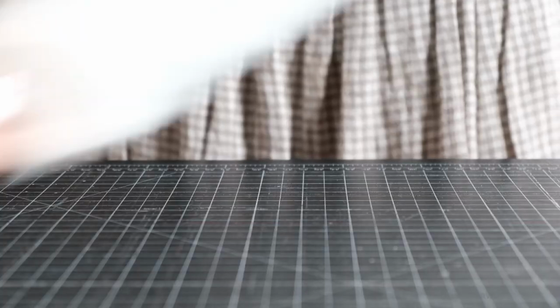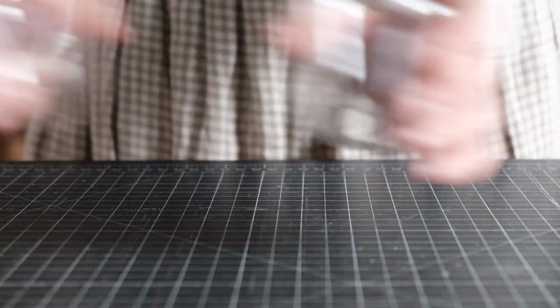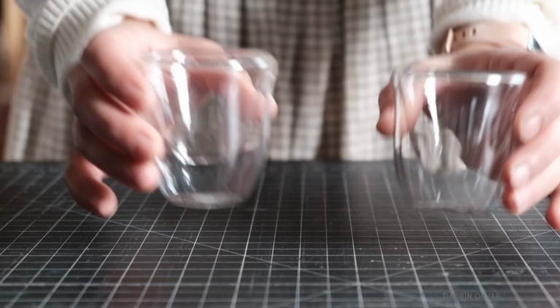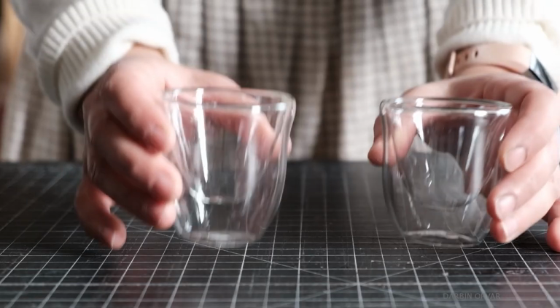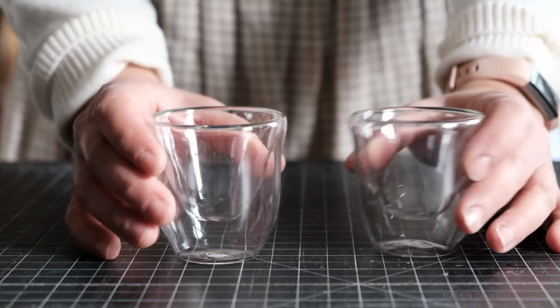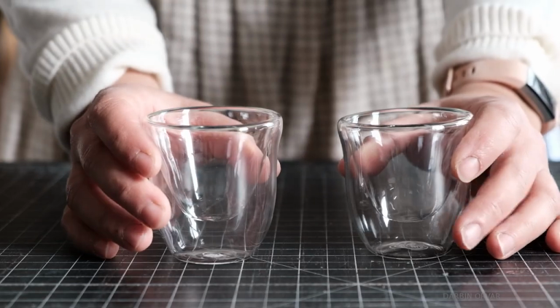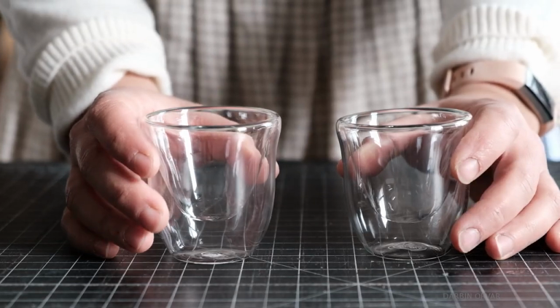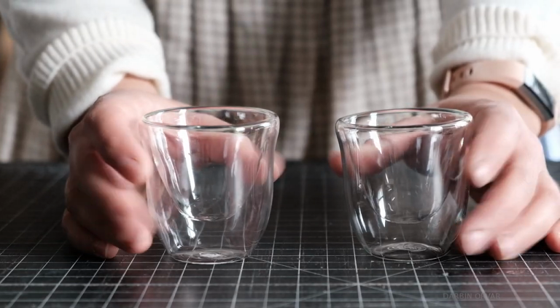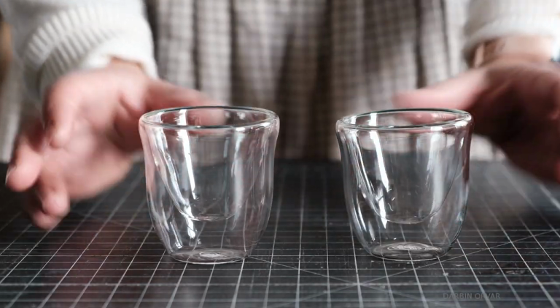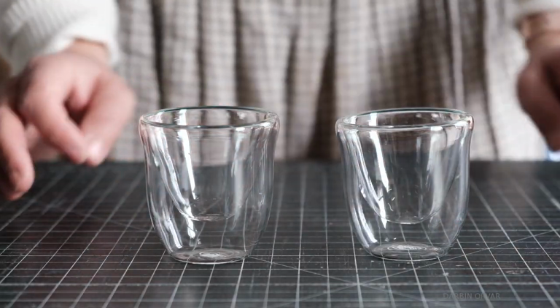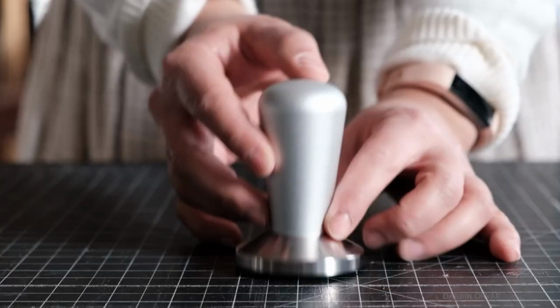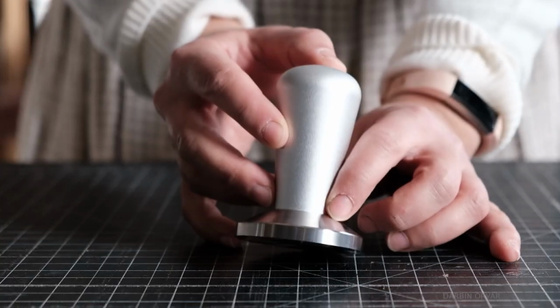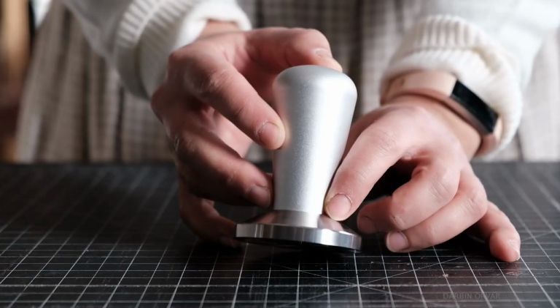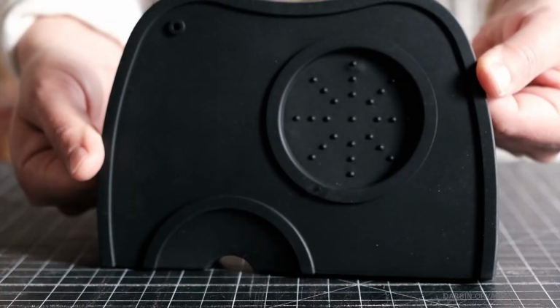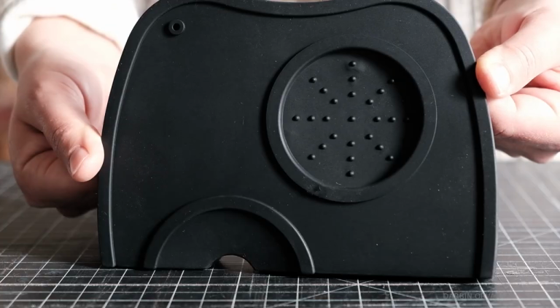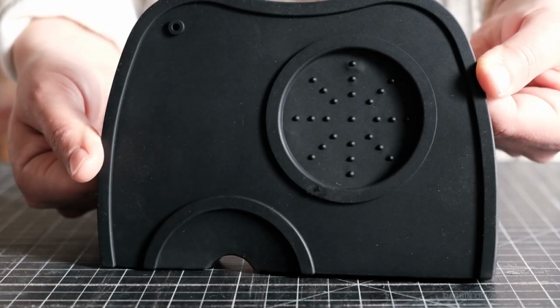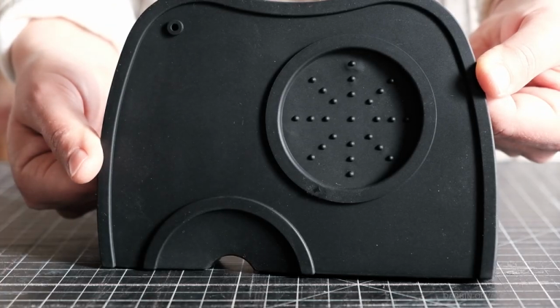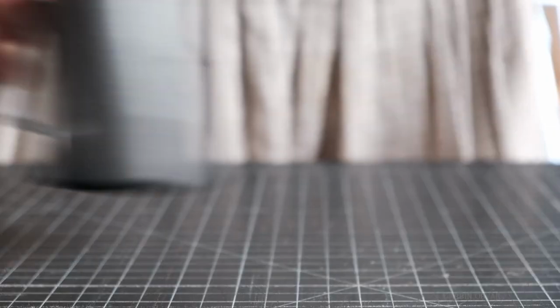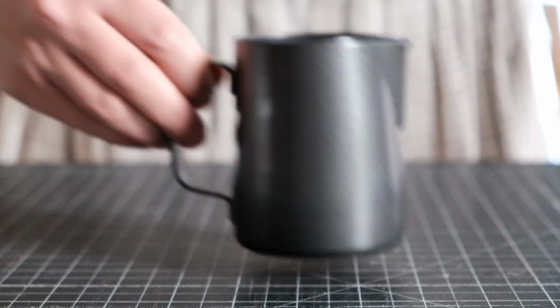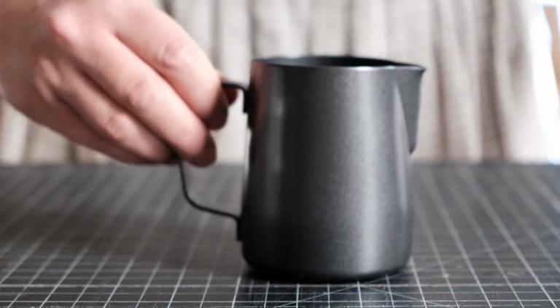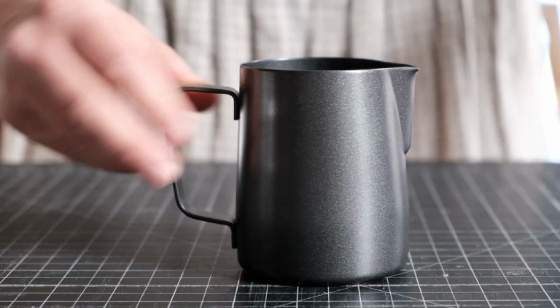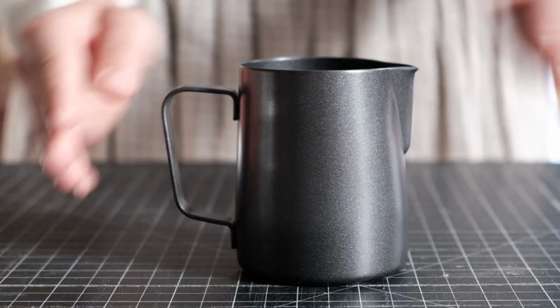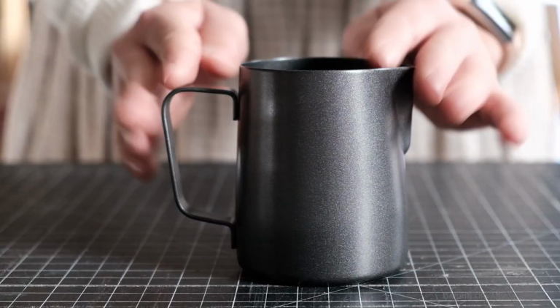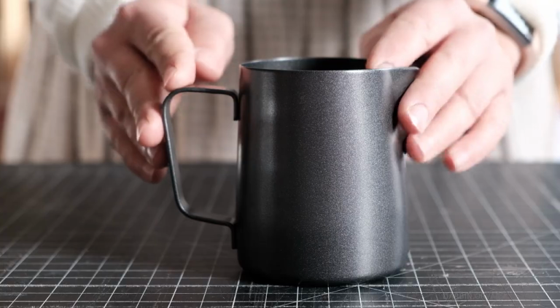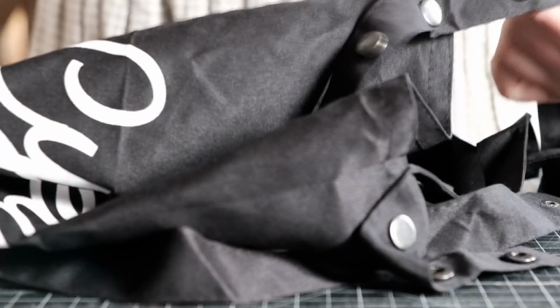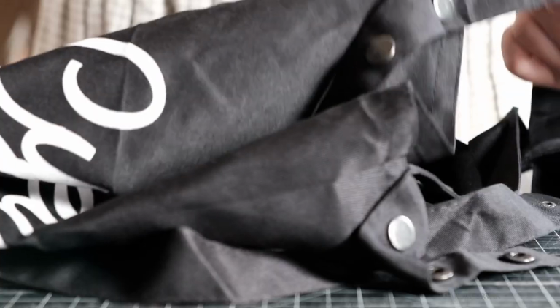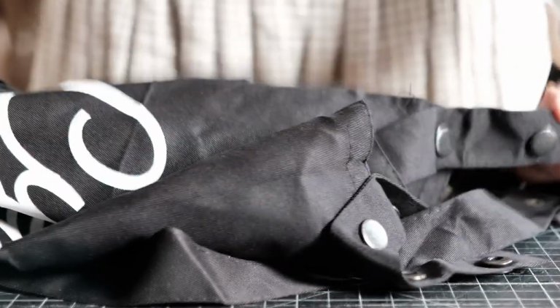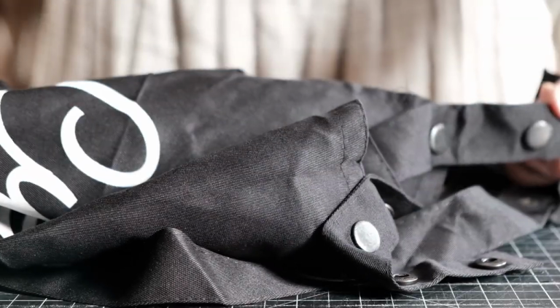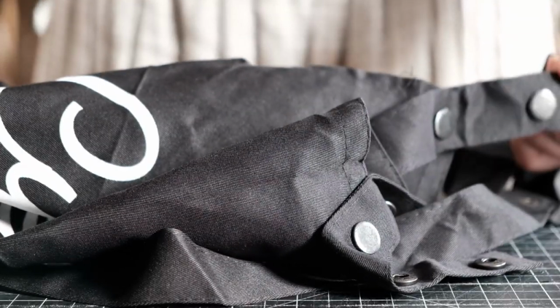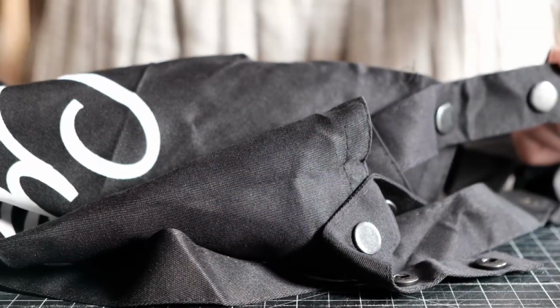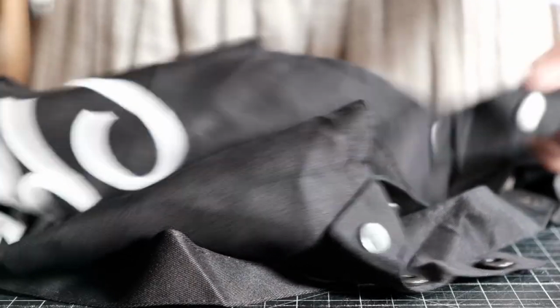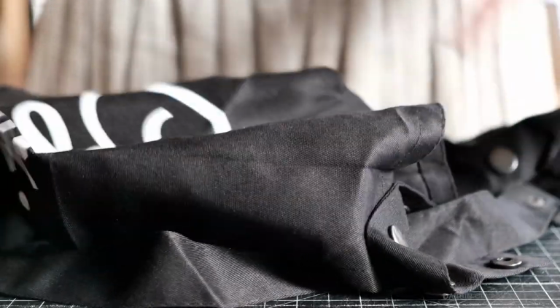The machine comes with two espresso glasses, one tamper, one tamper mat, one milk frother pitcher, one apron, and one cleaning cloth.